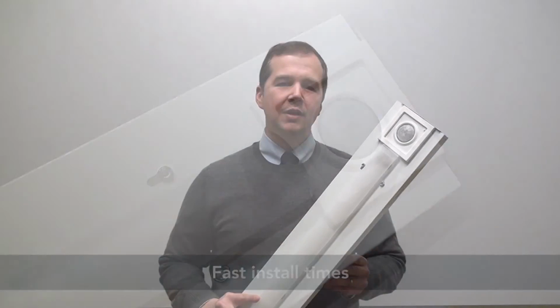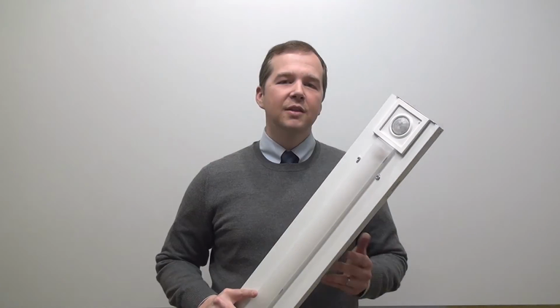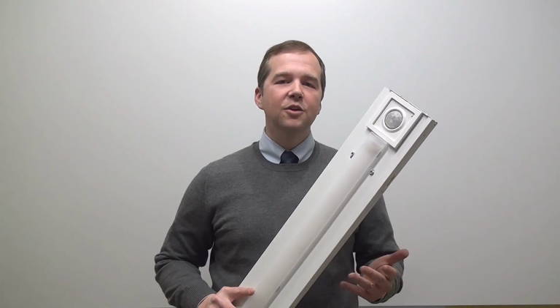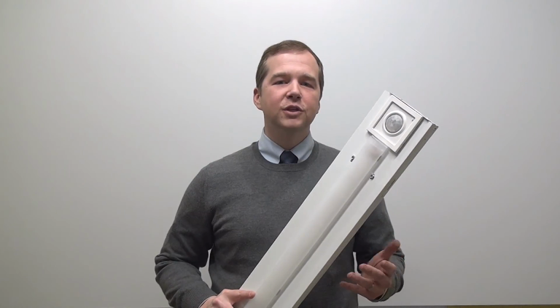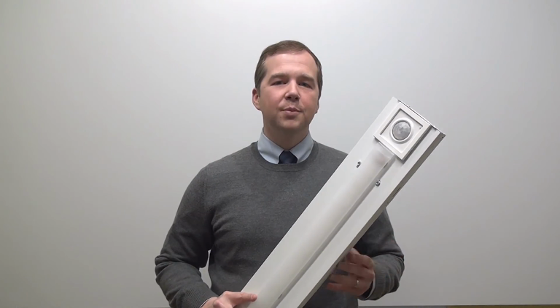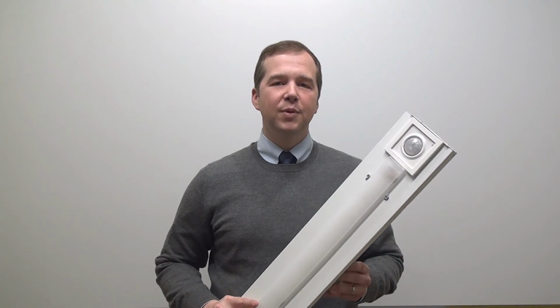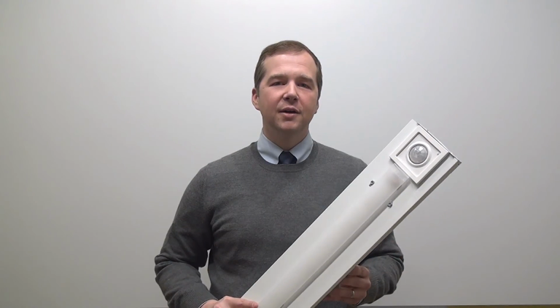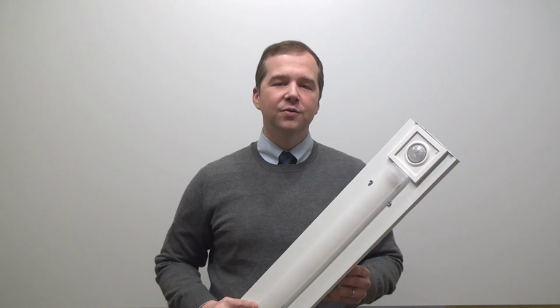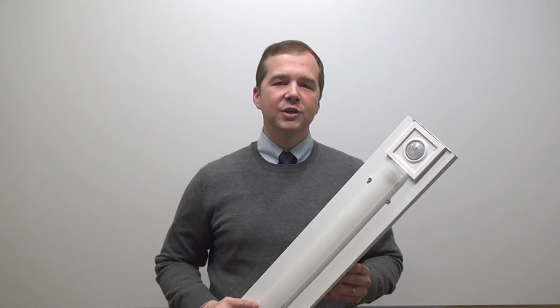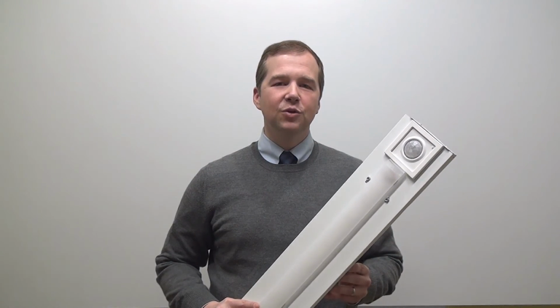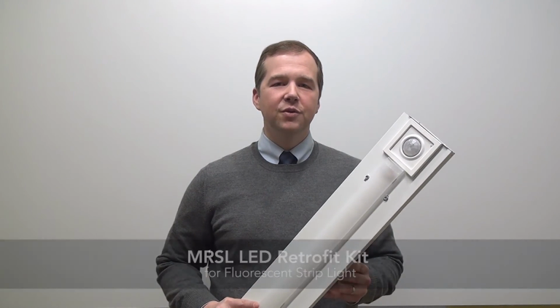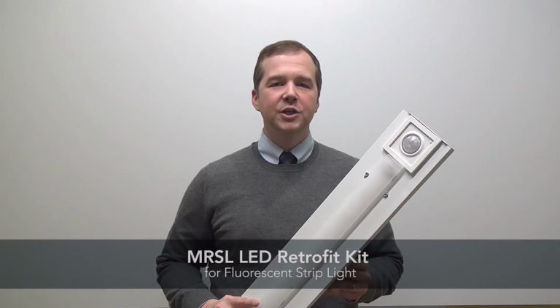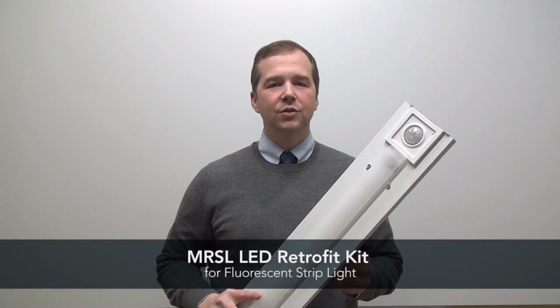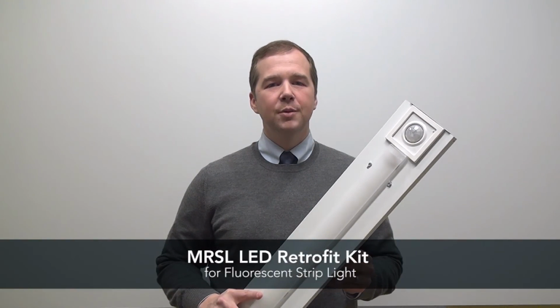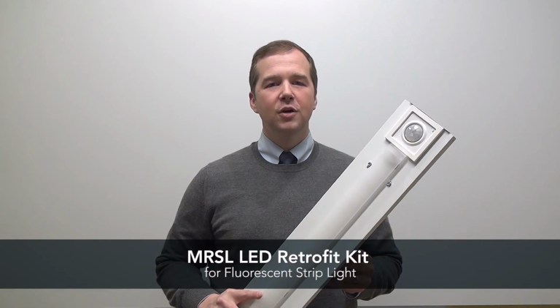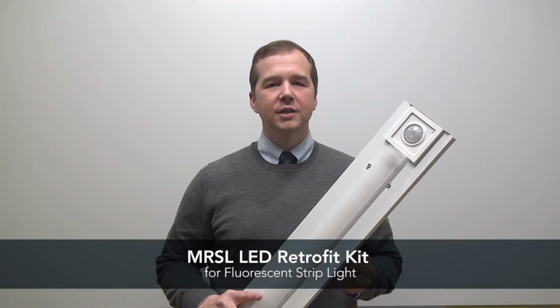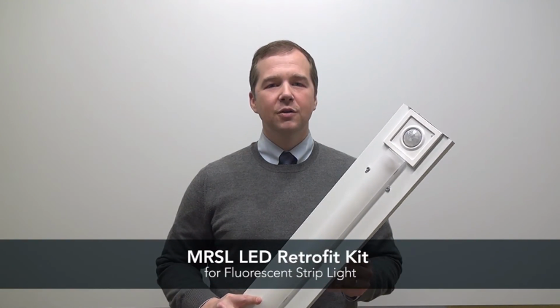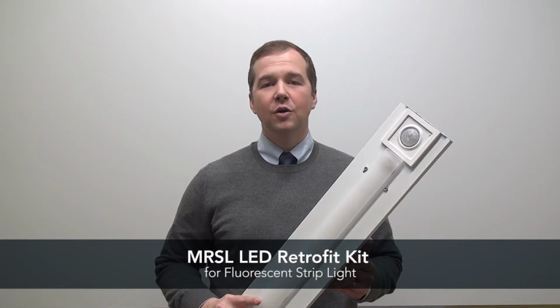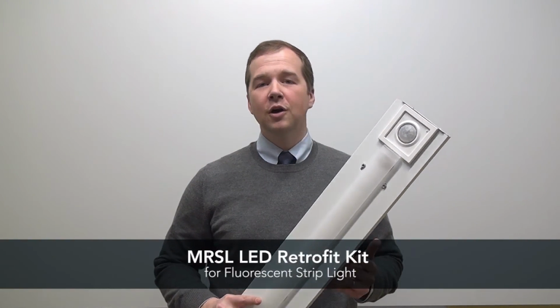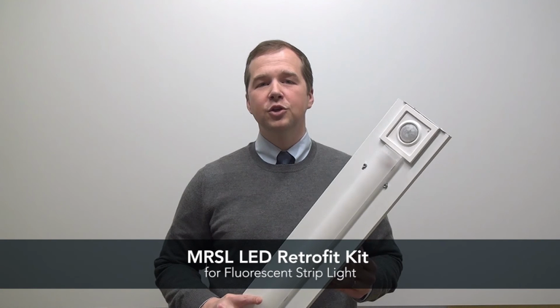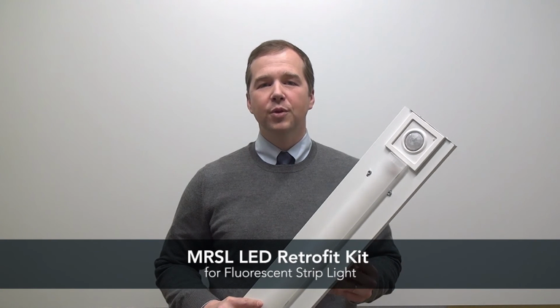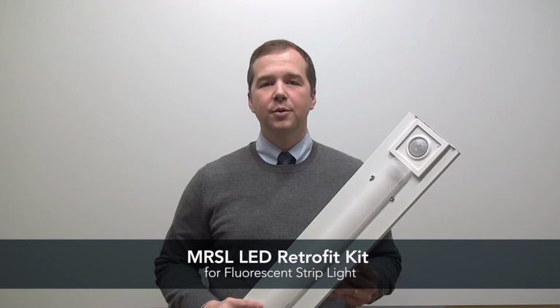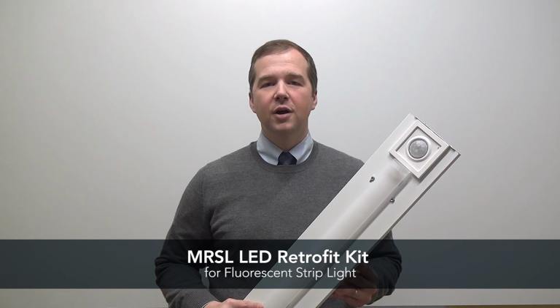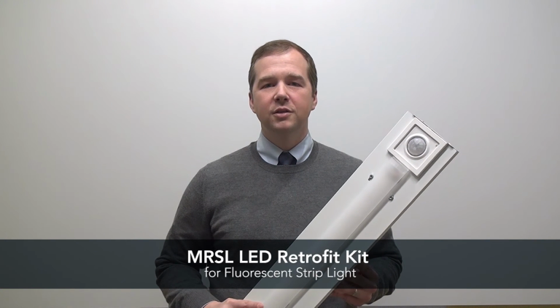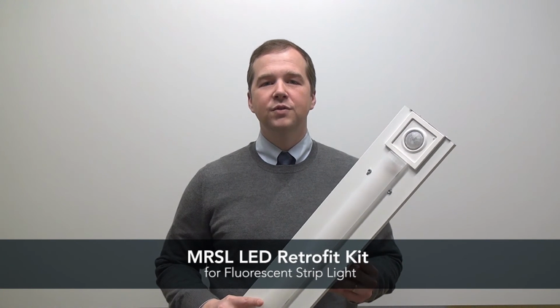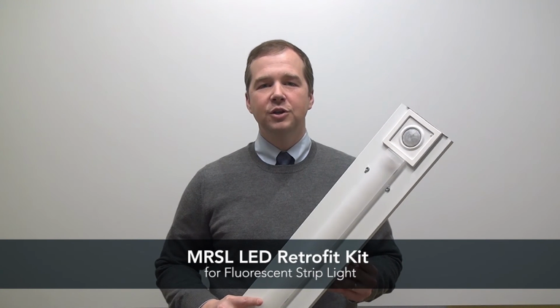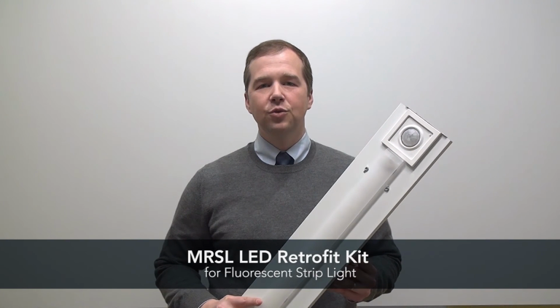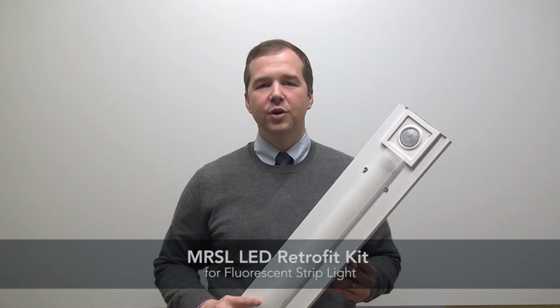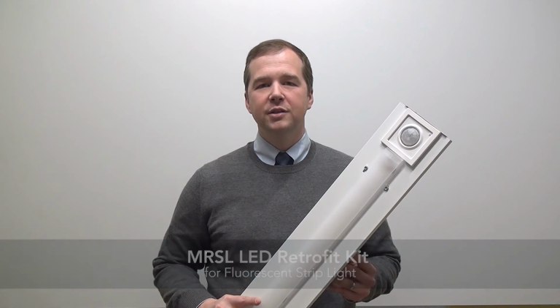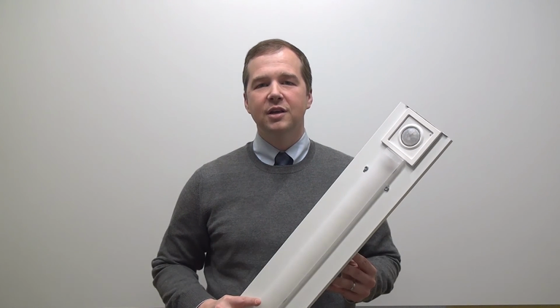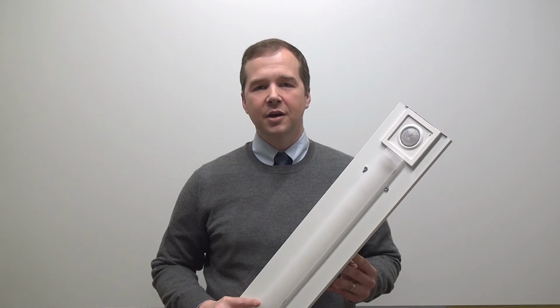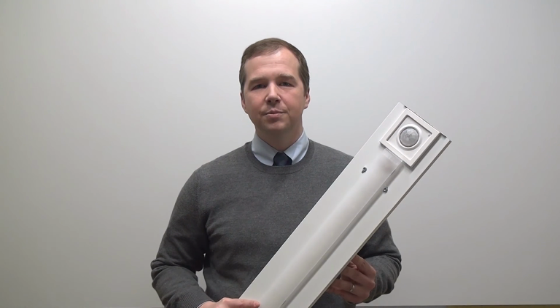Thank you for stopping by. For additional information on the MRSL or other strip lighting products, visit www.acuitybrands.com.